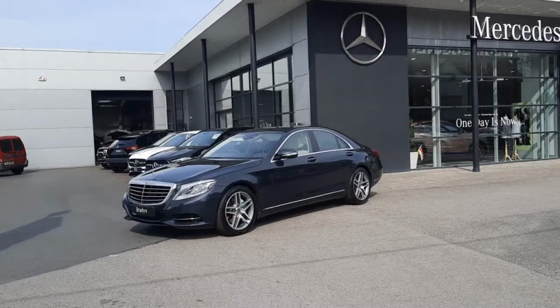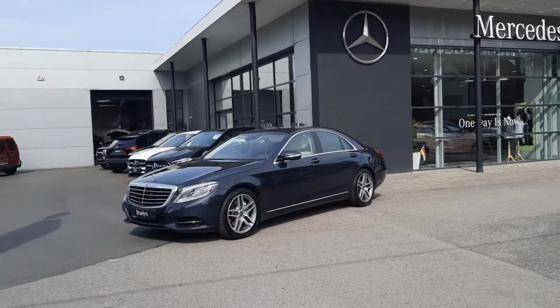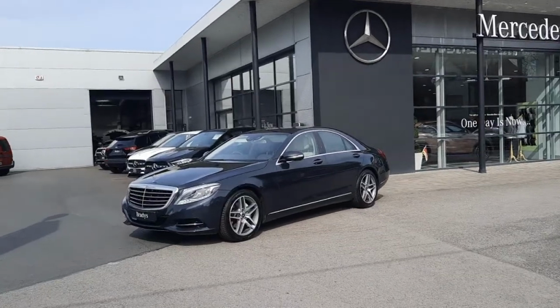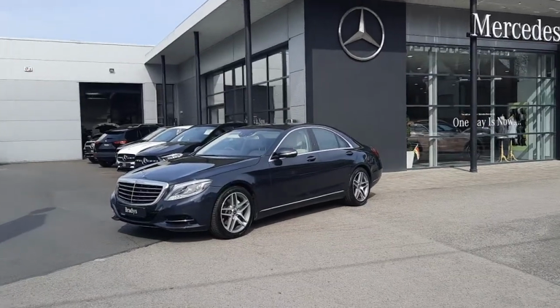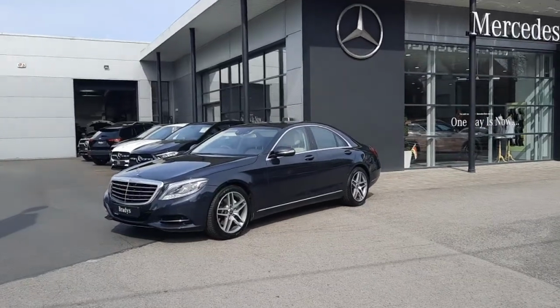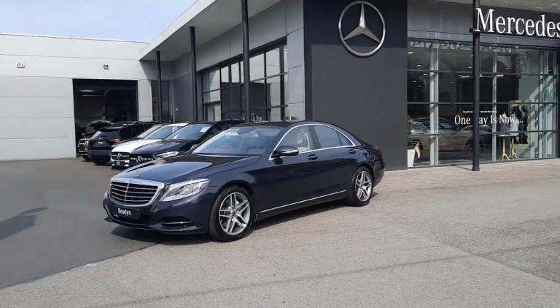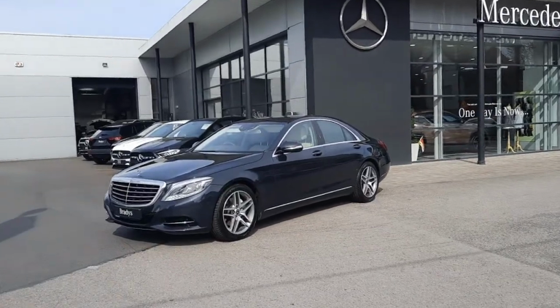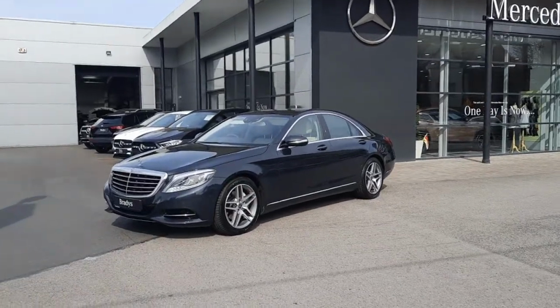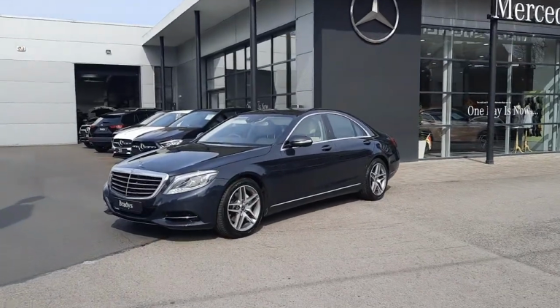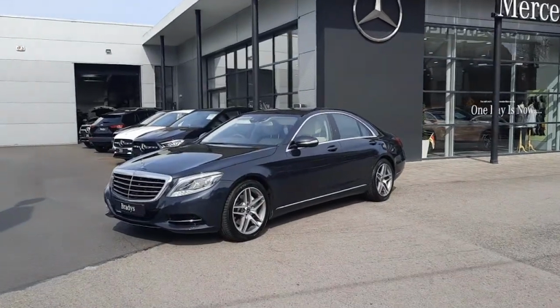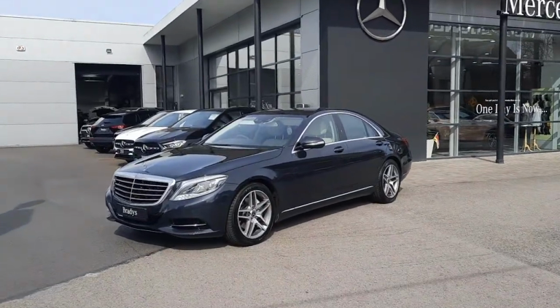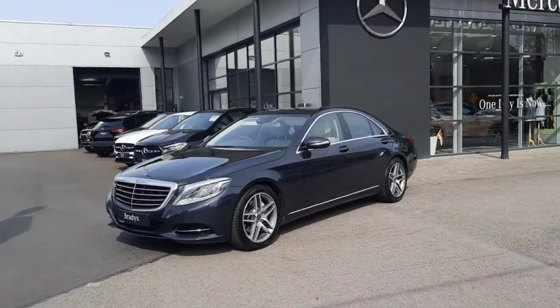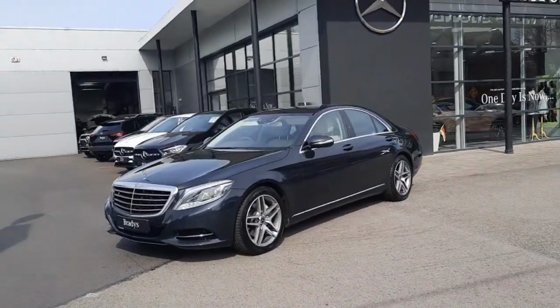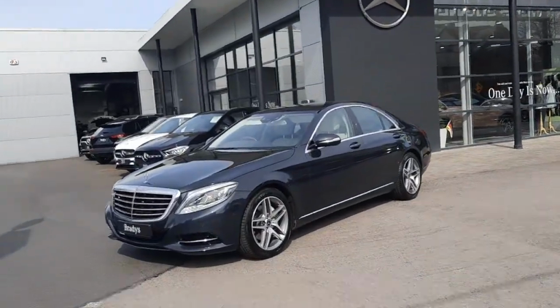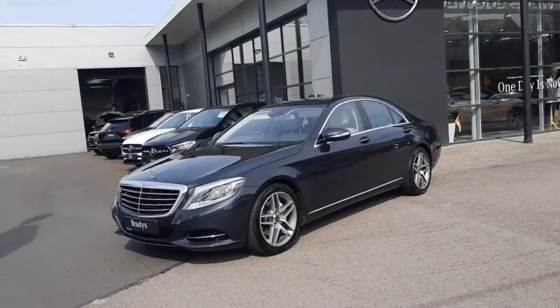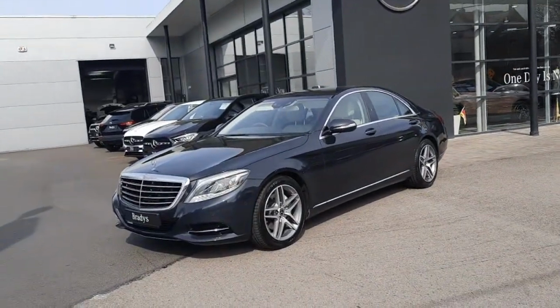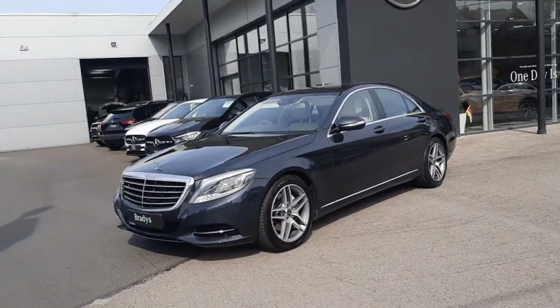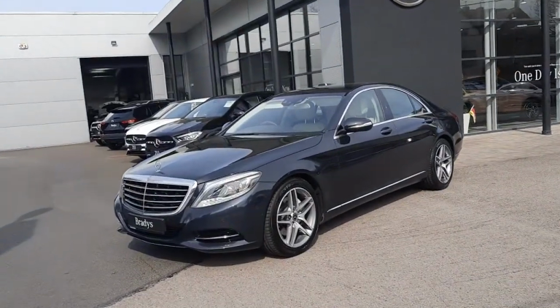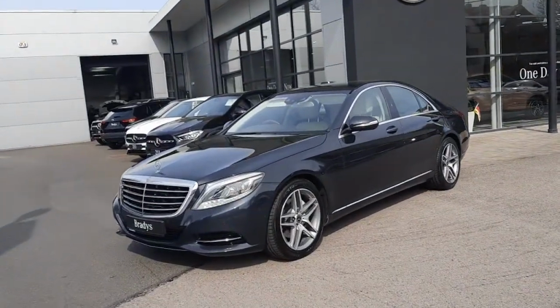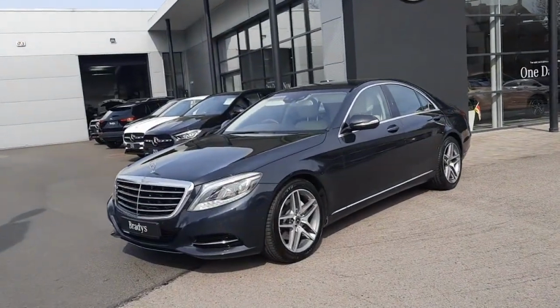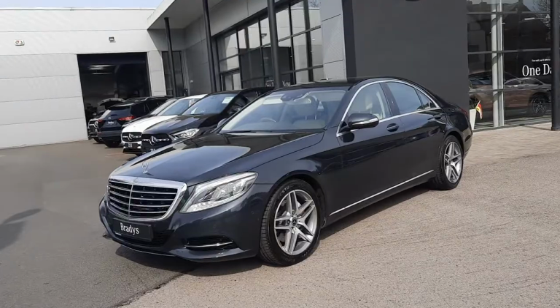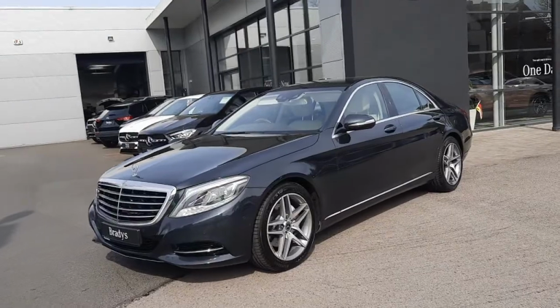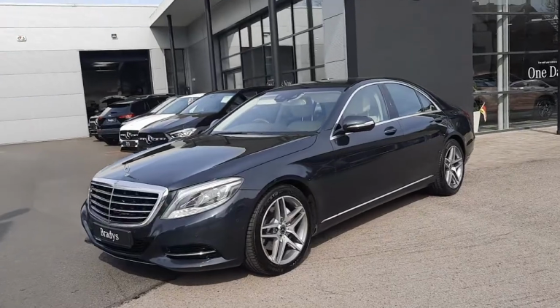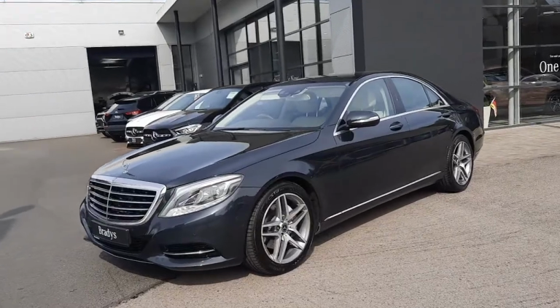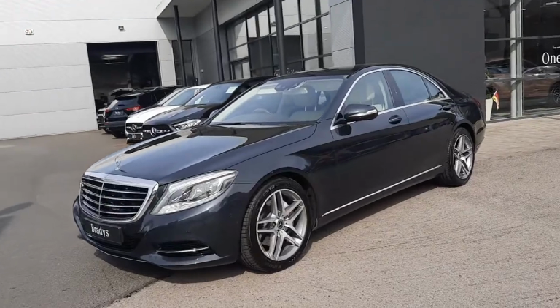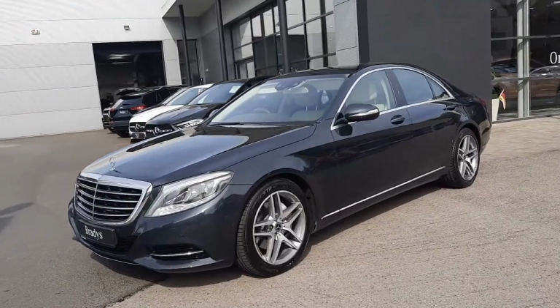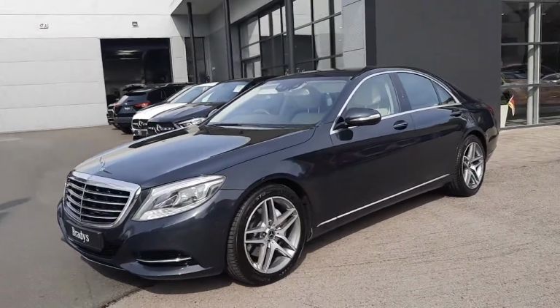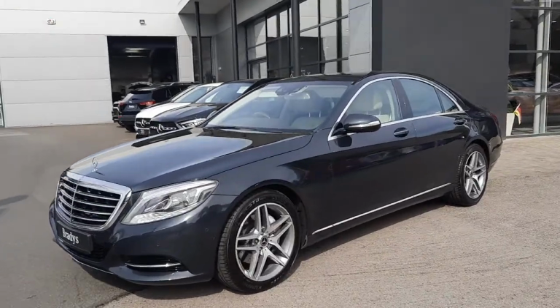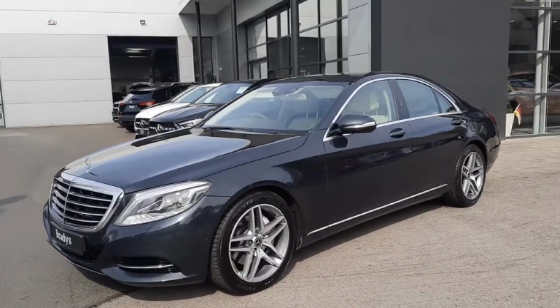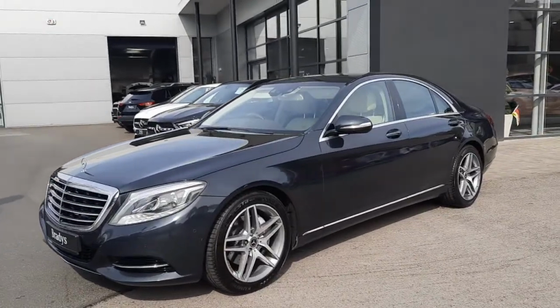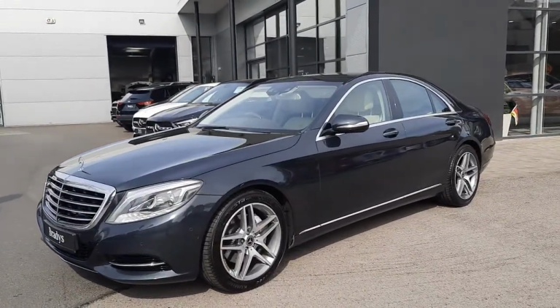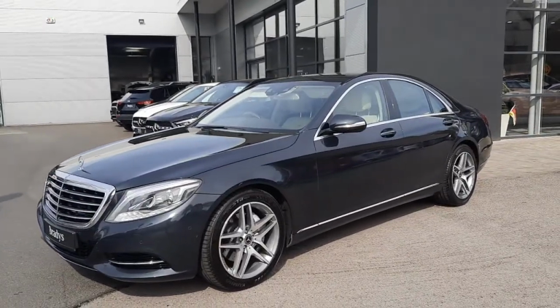Hiya folks, Sean here from Brady's Mercedes-Benz. I'm about to introduce you to our 2016 S350.